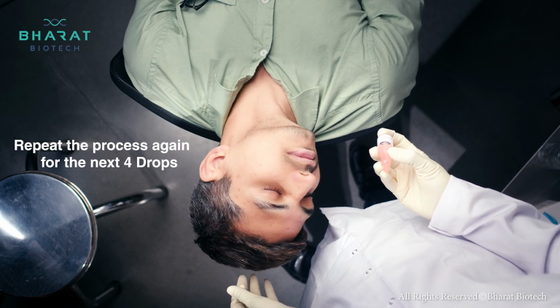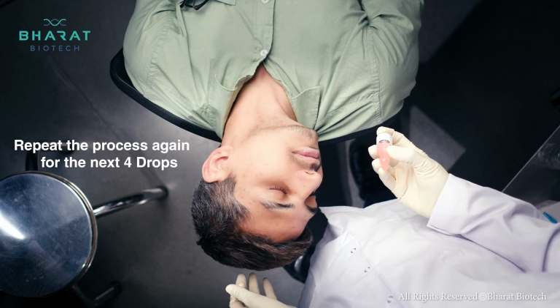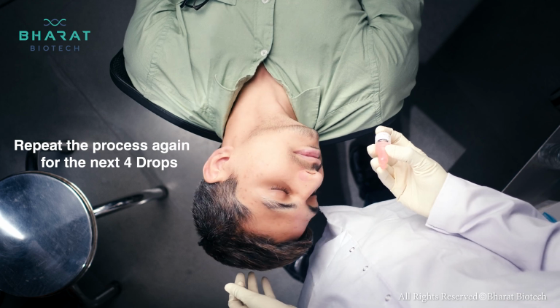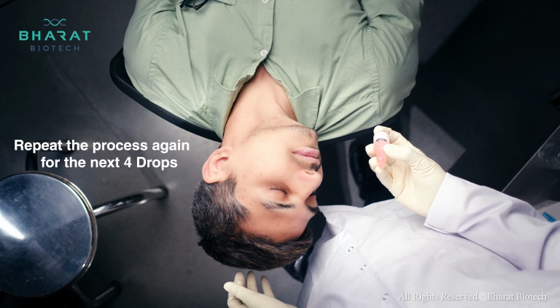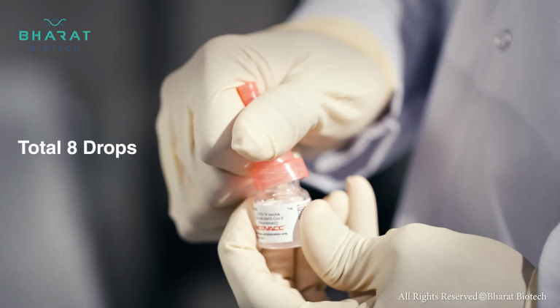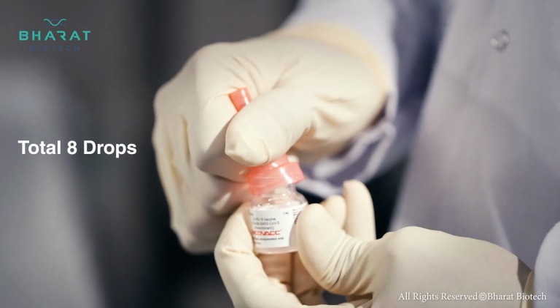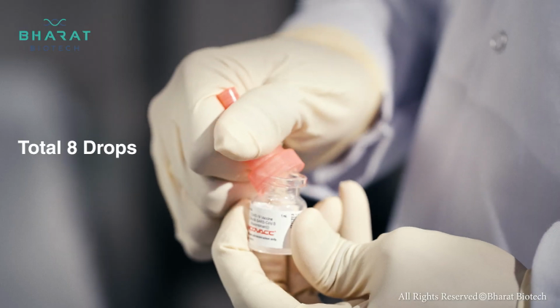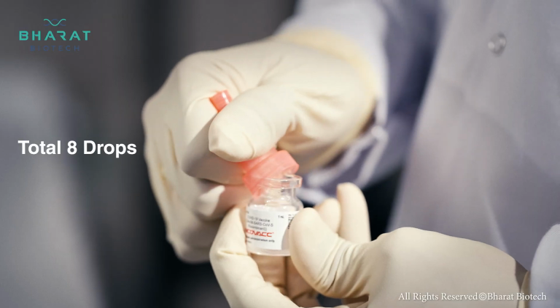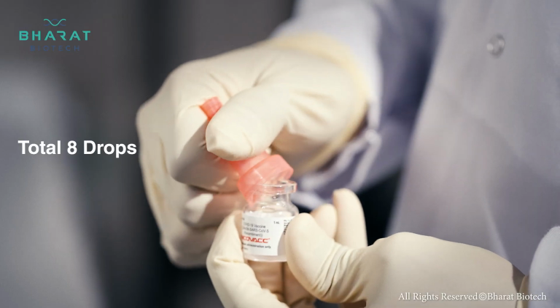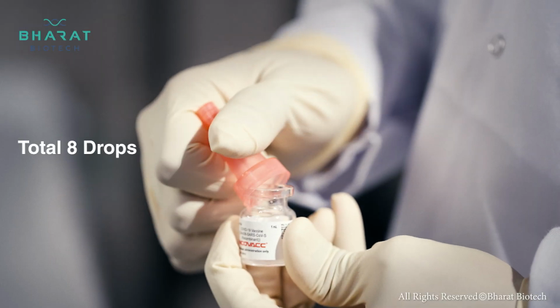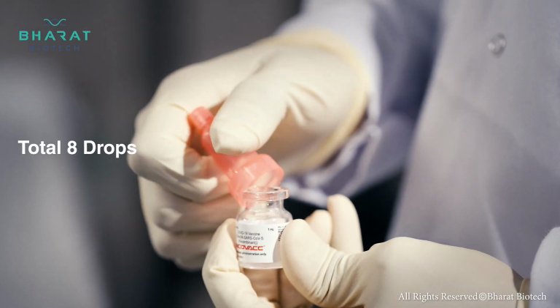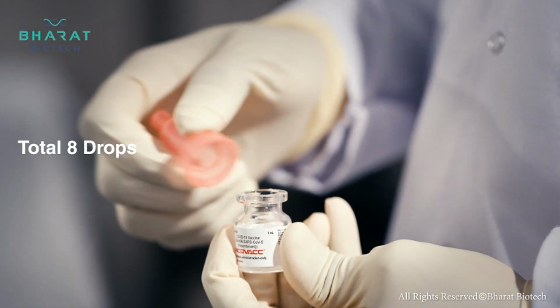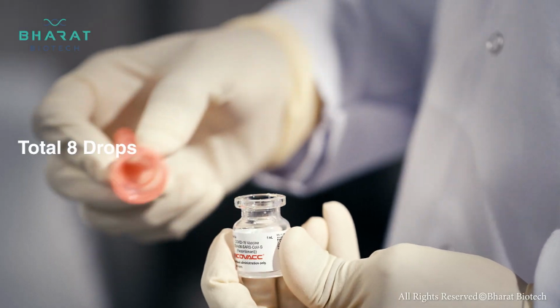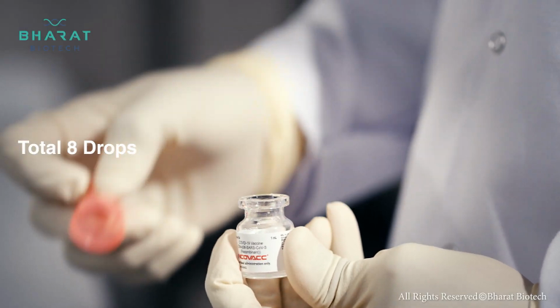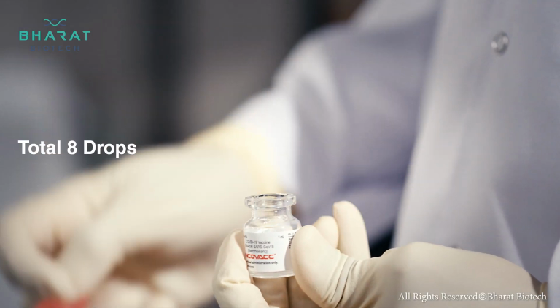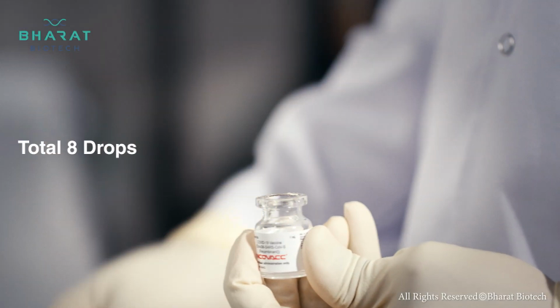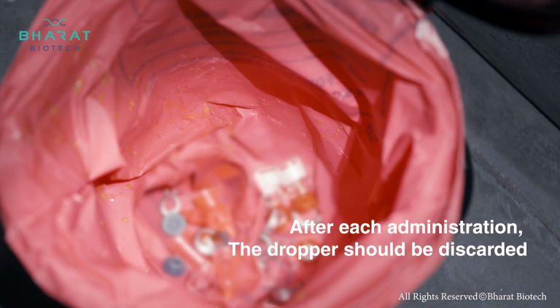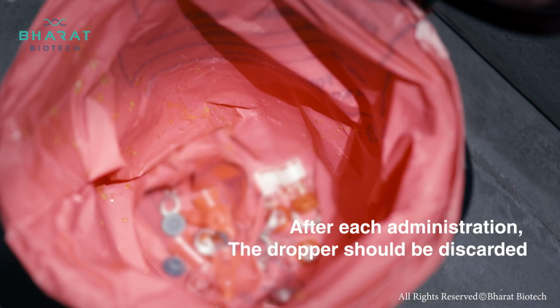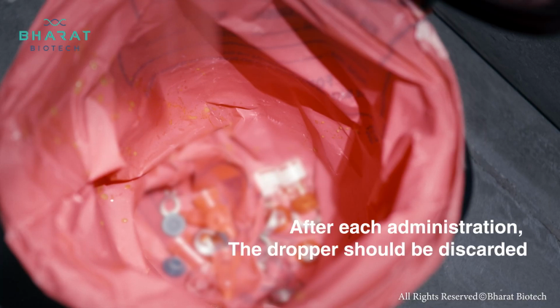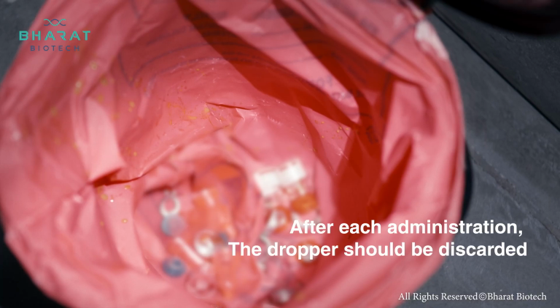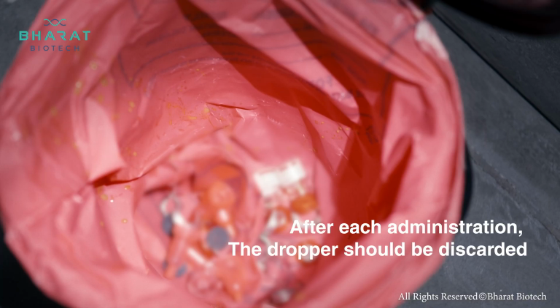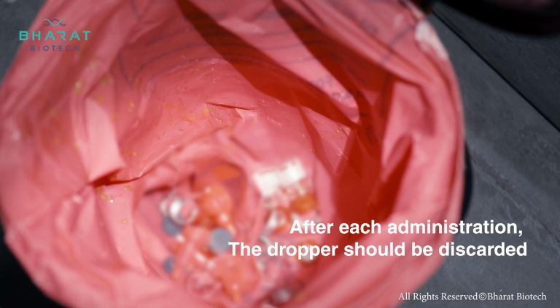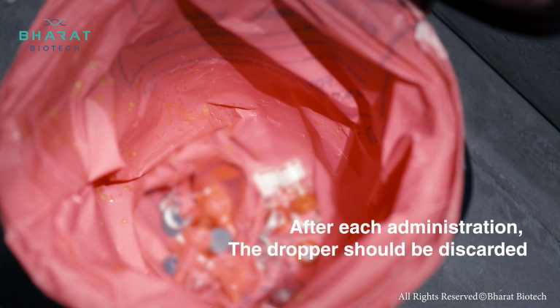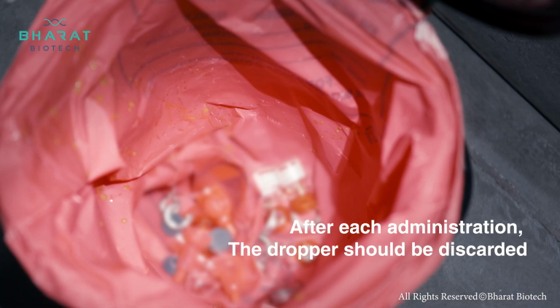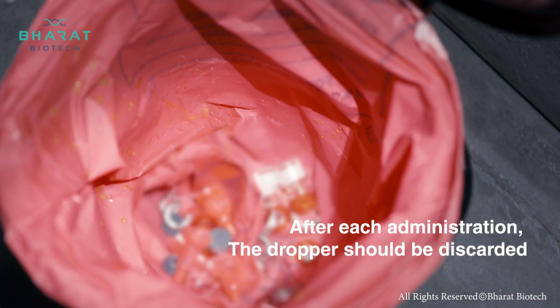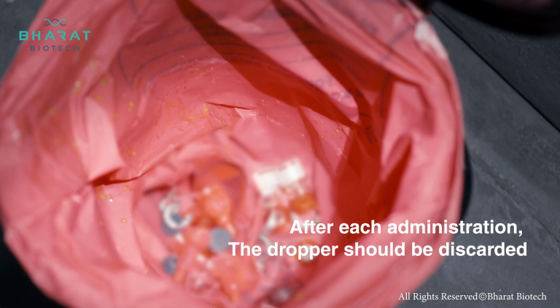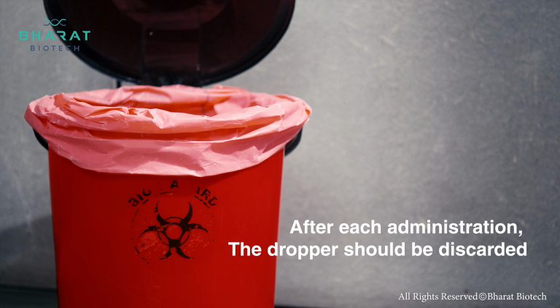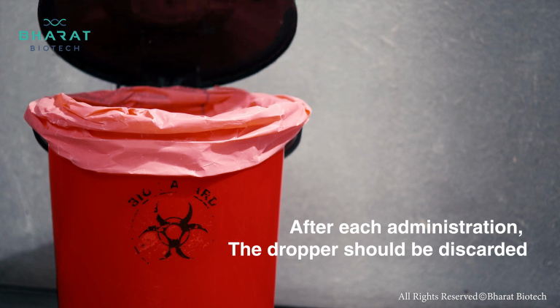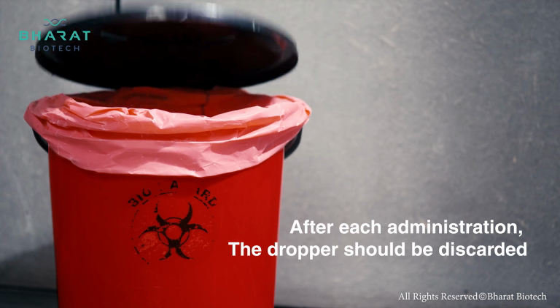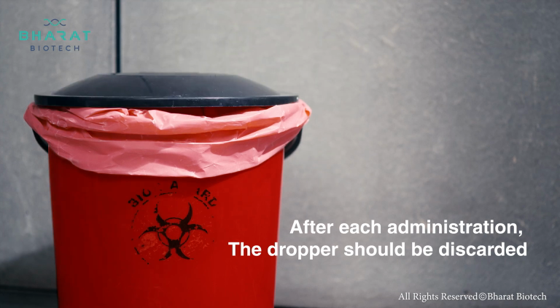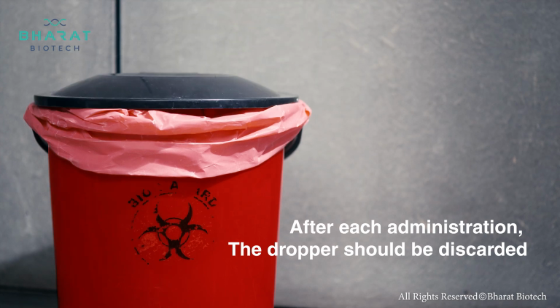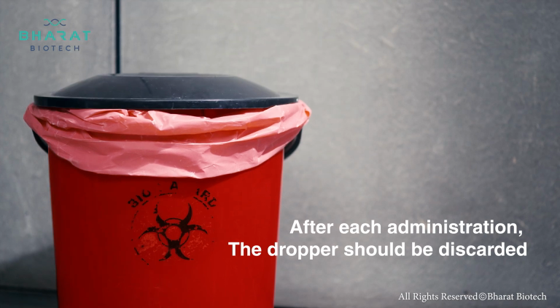A total of eight drops are to be administered. After the administration, the dropper should be discarded.